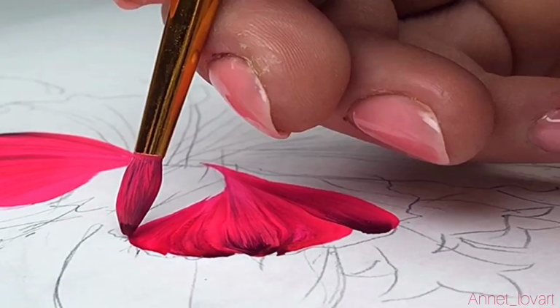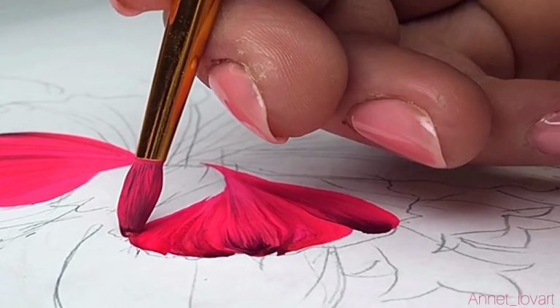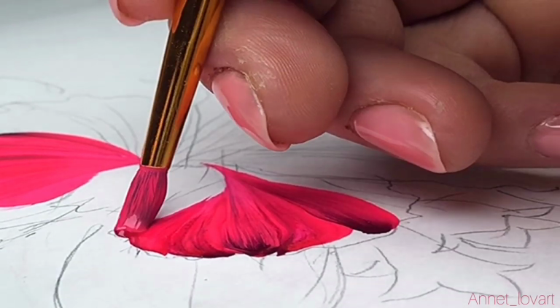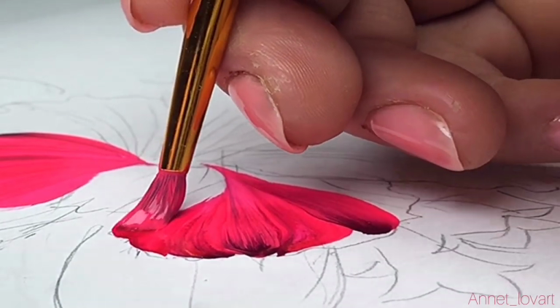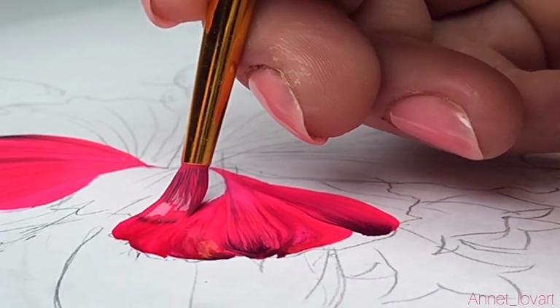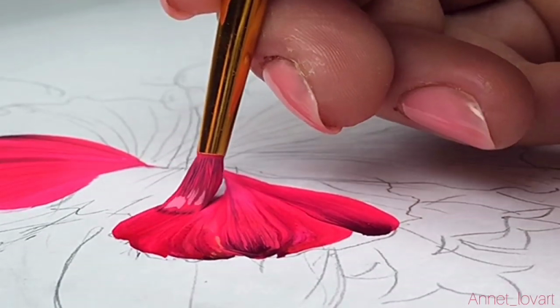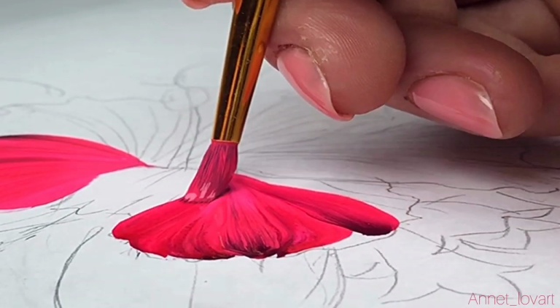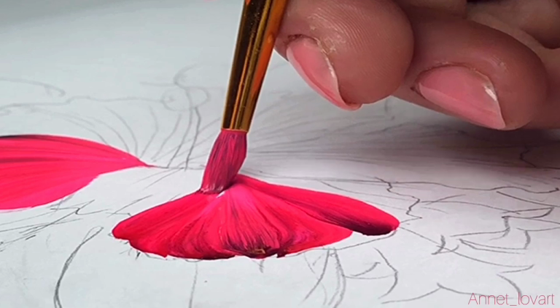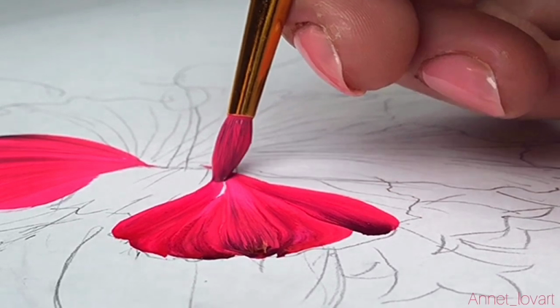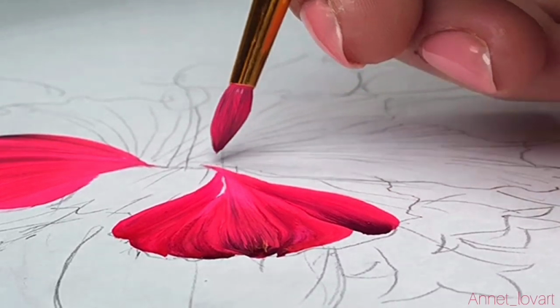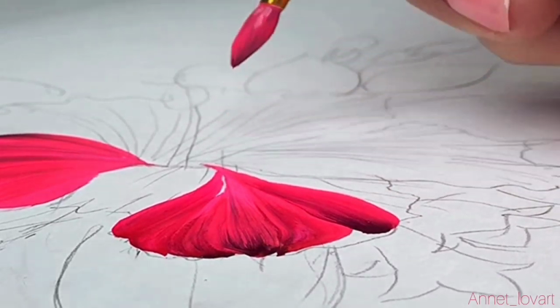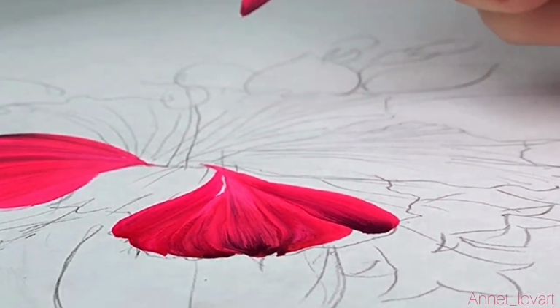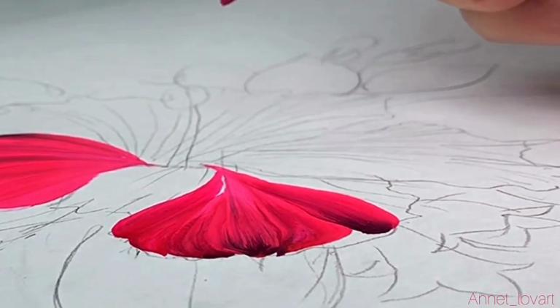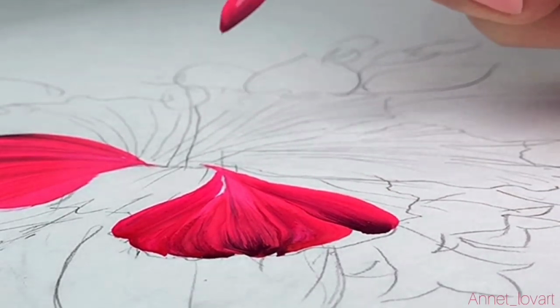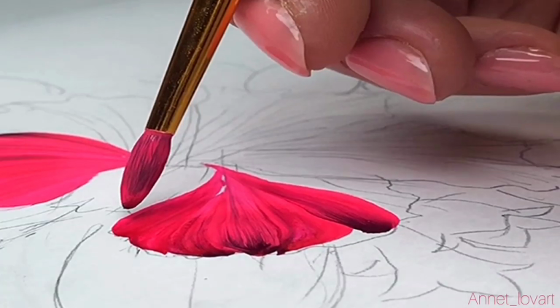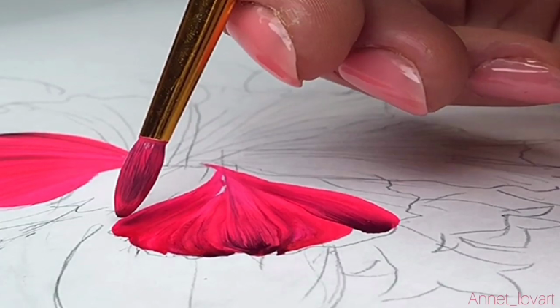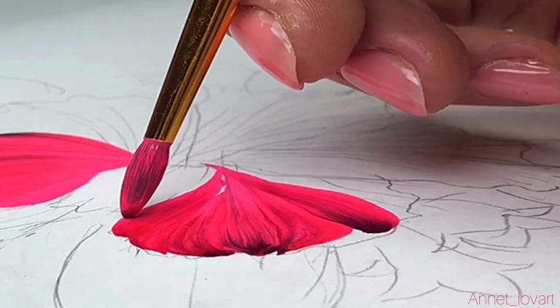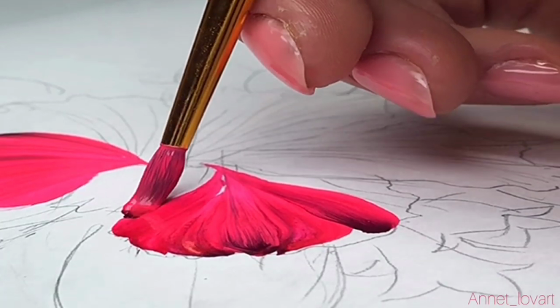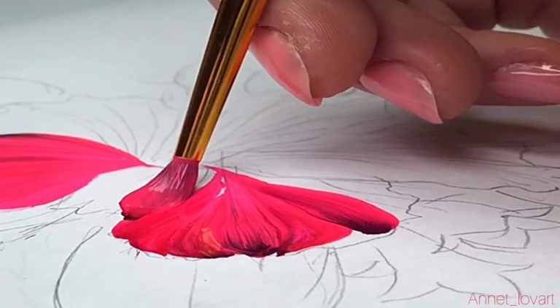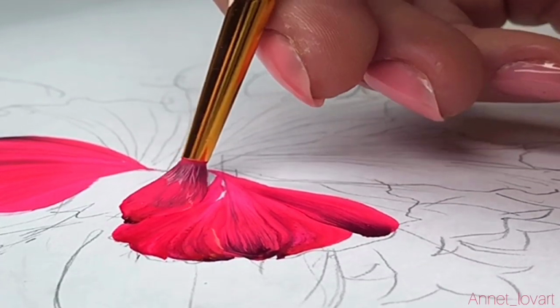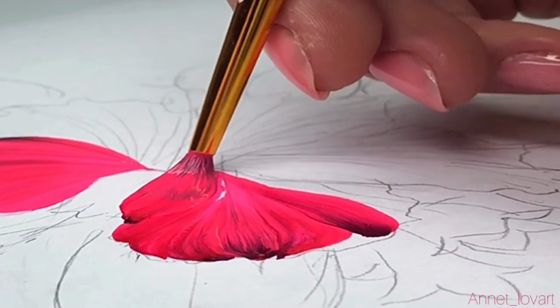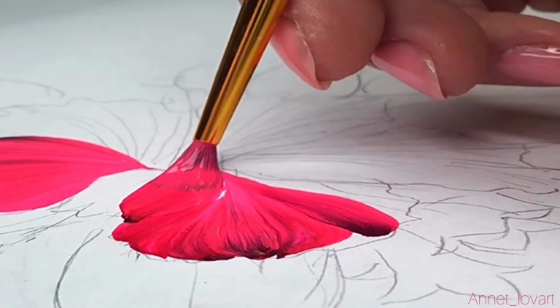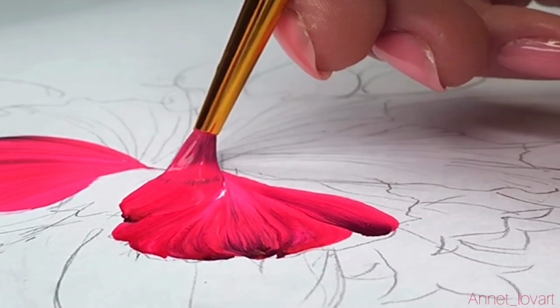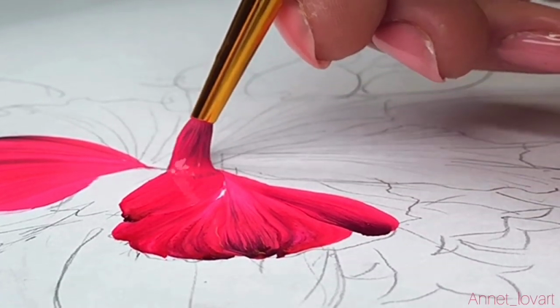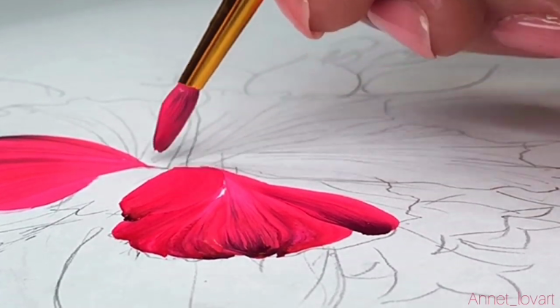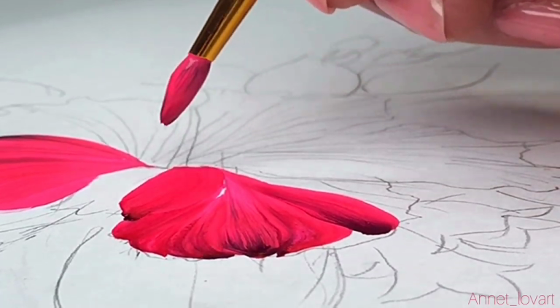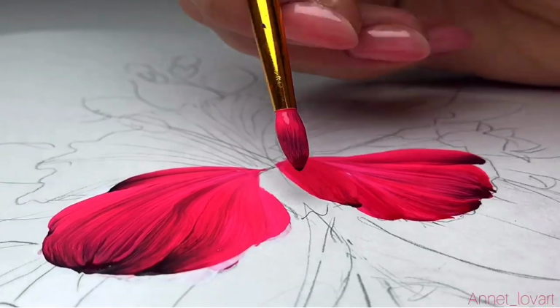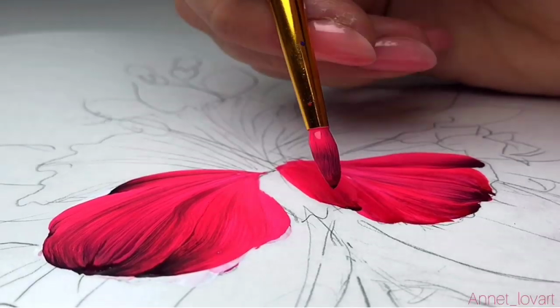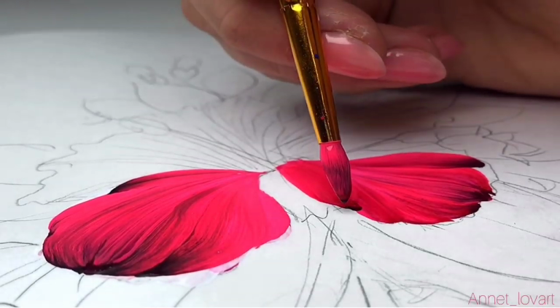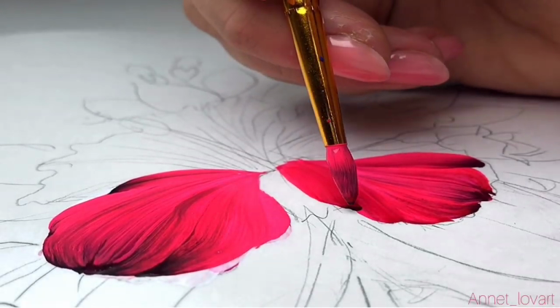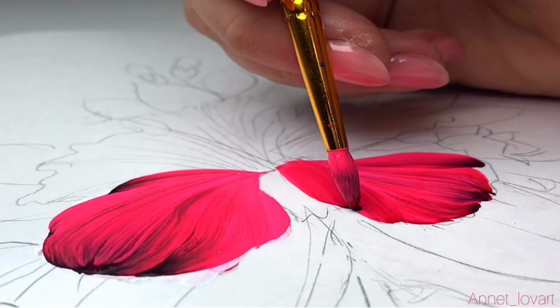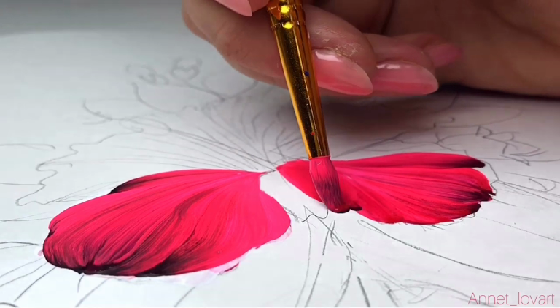For this painting I'm using a natural brush — it's round, it's squirrel hair, size number three.